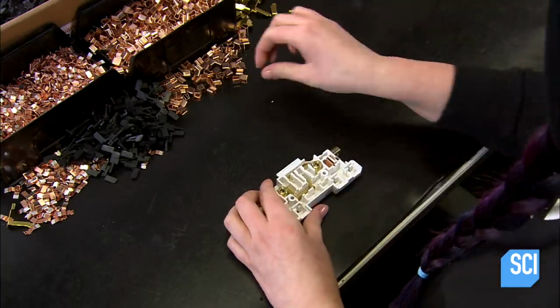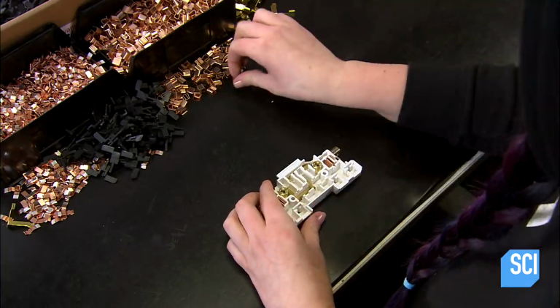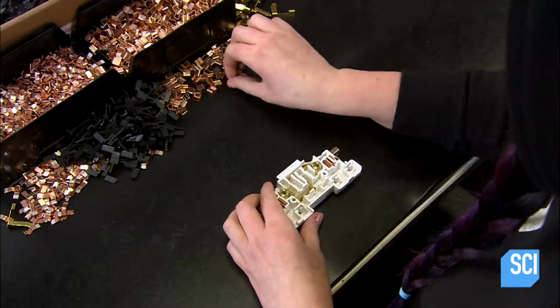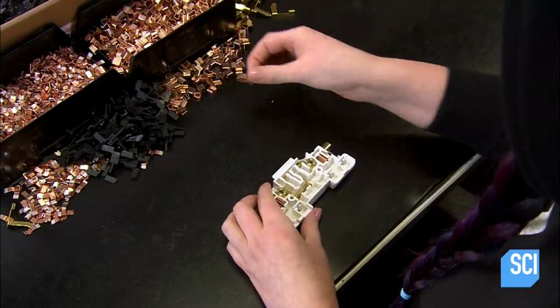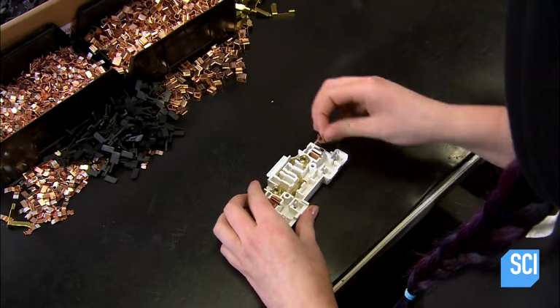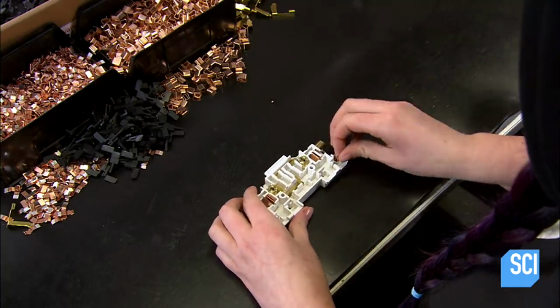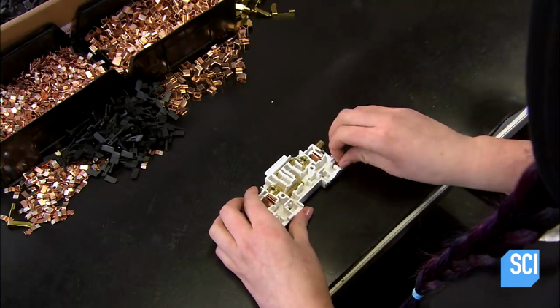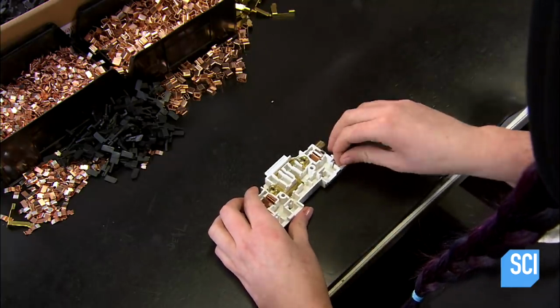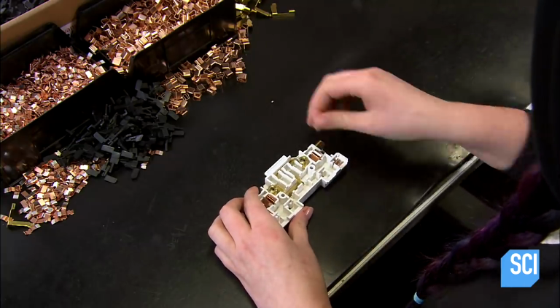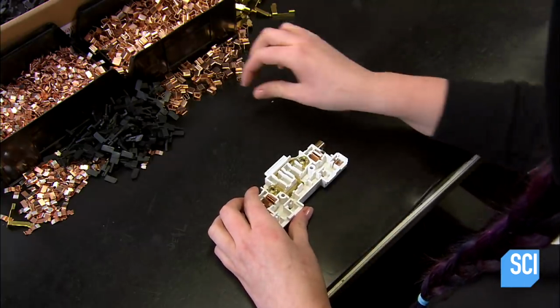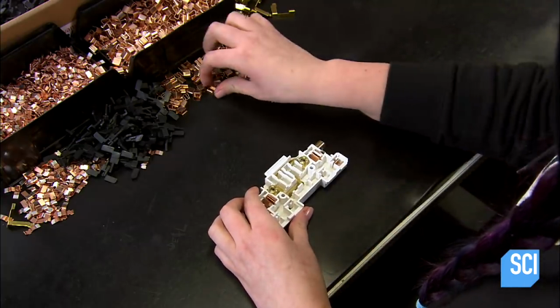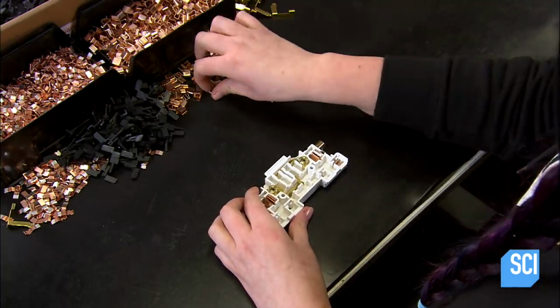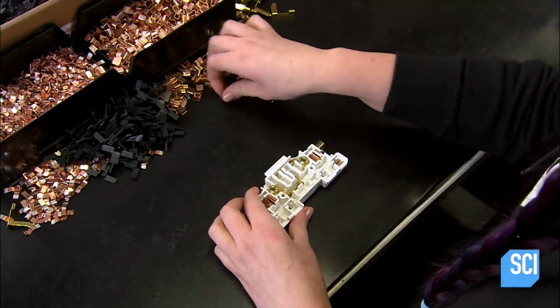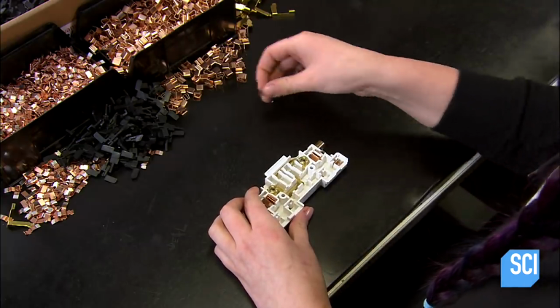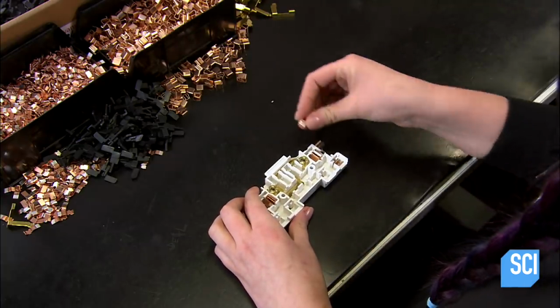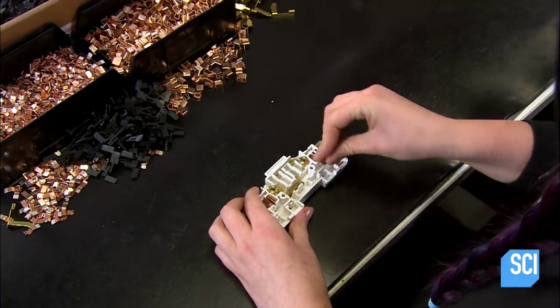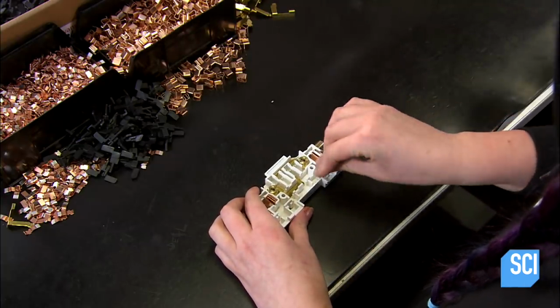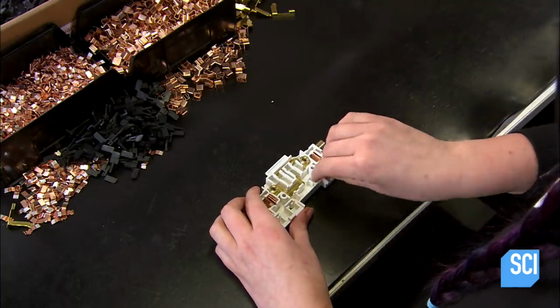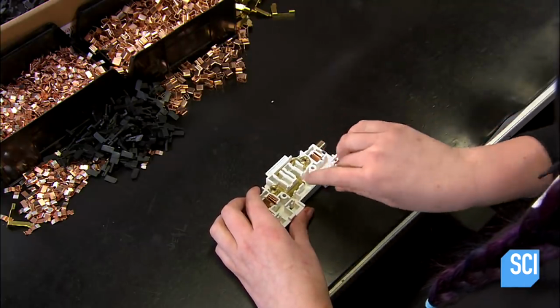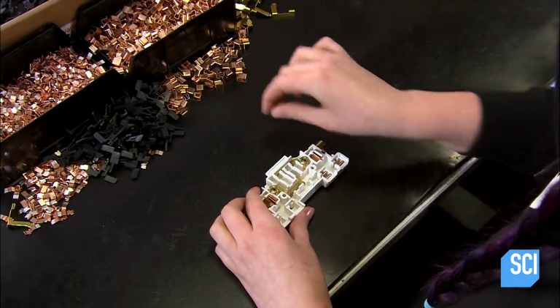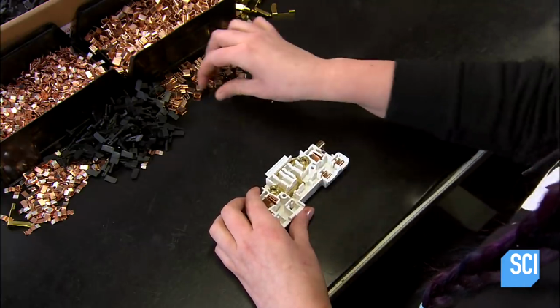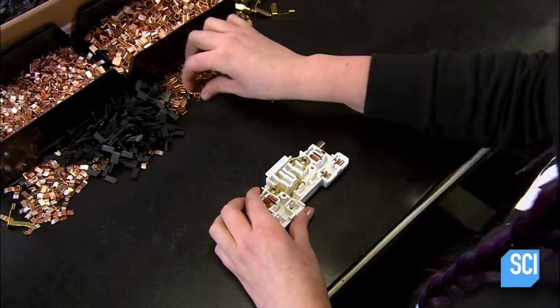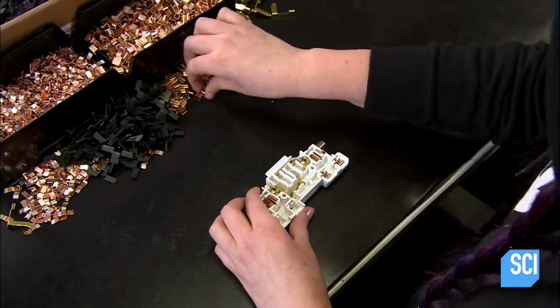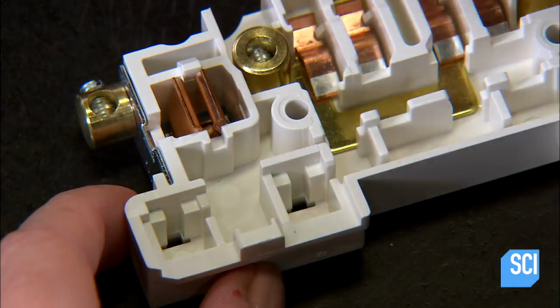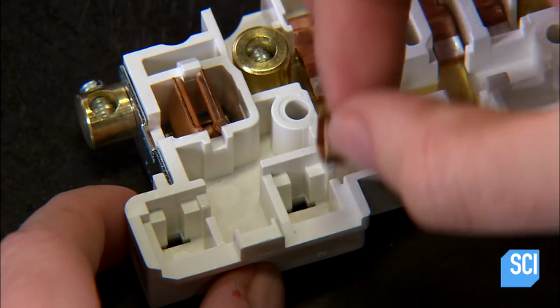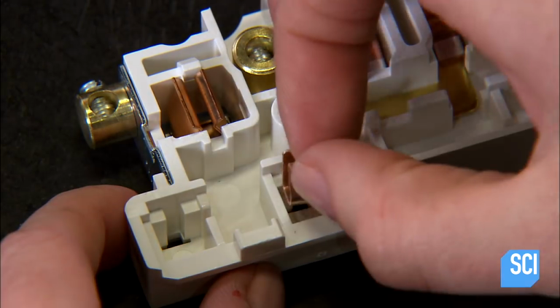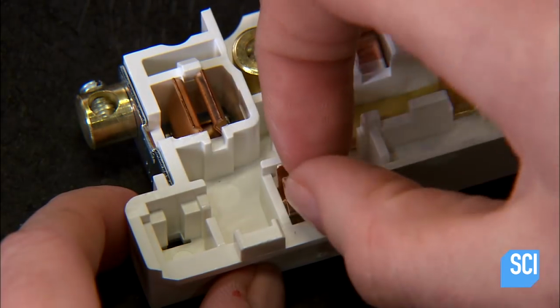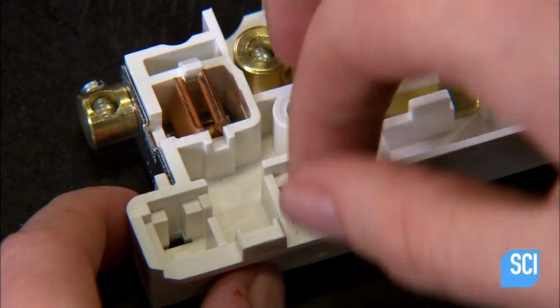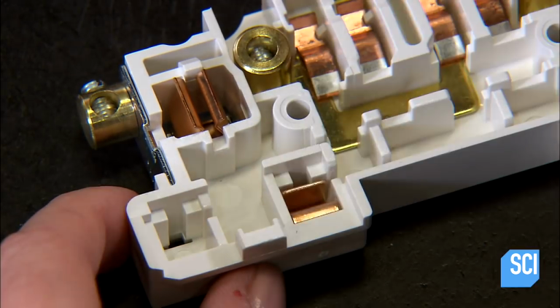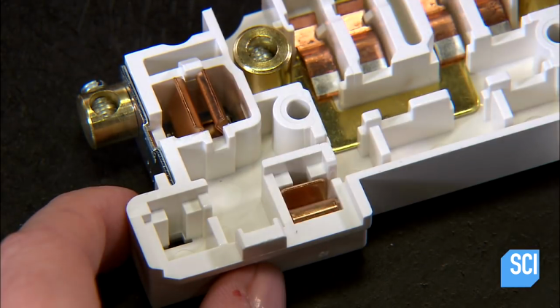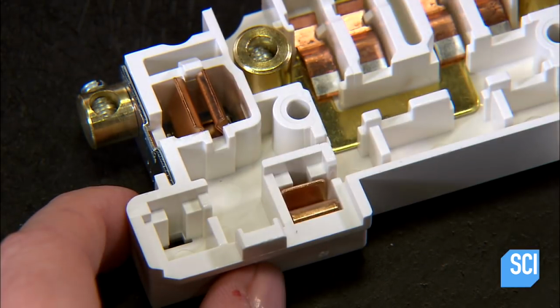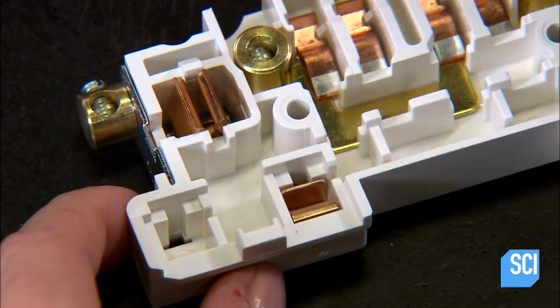At the next station, a worker assembles fuse holders, contacts, and springs to the plastic structure.